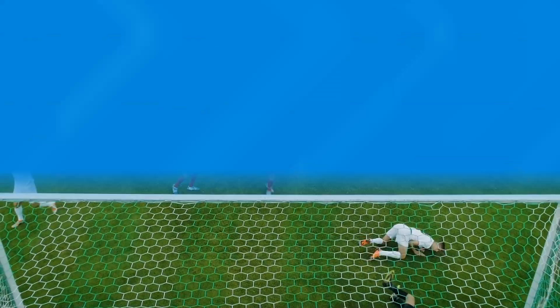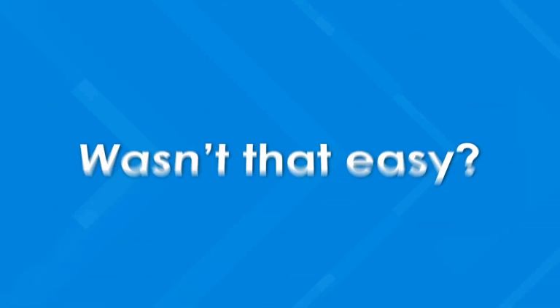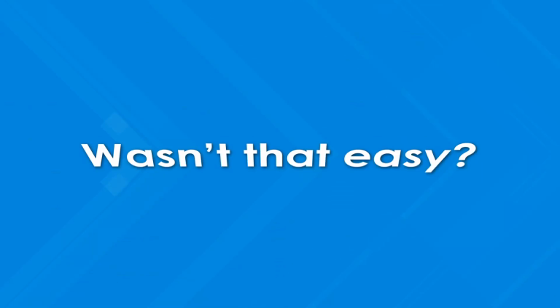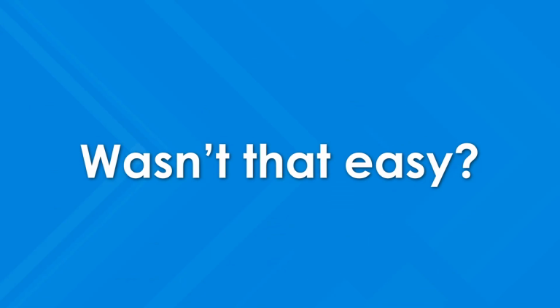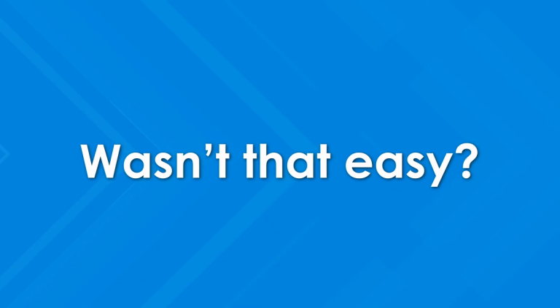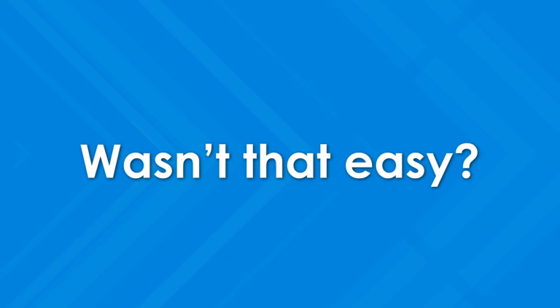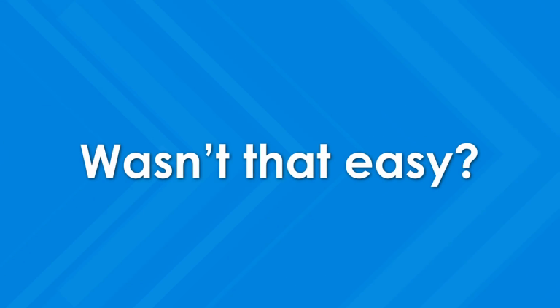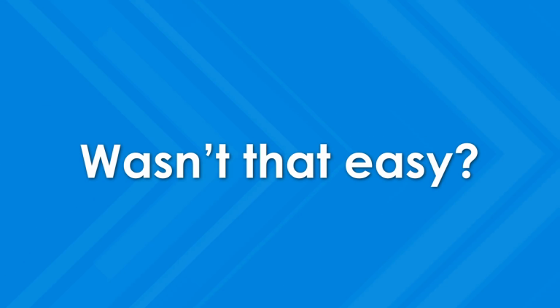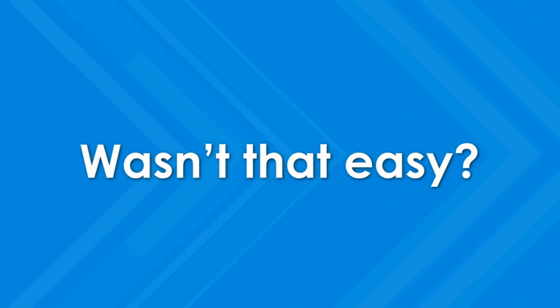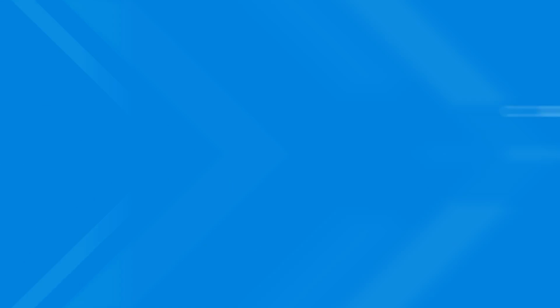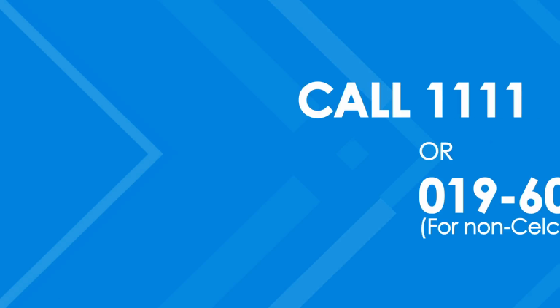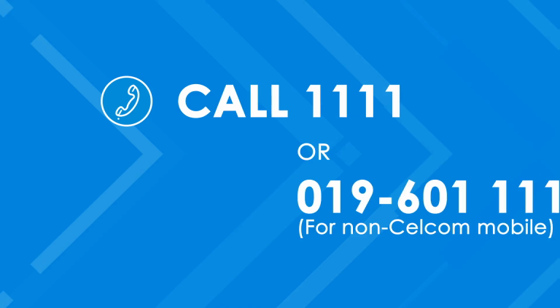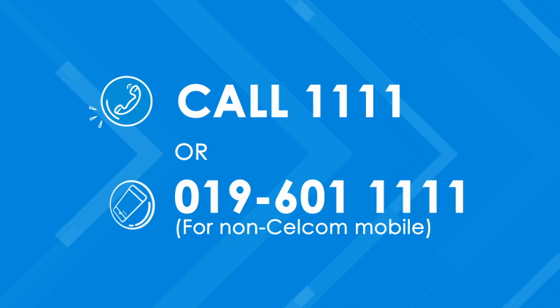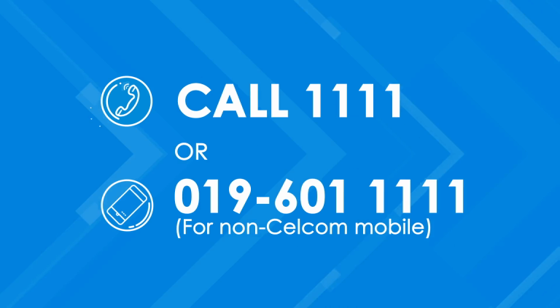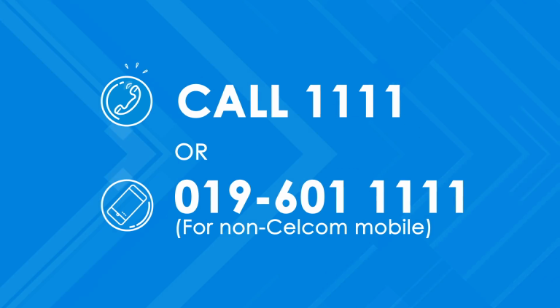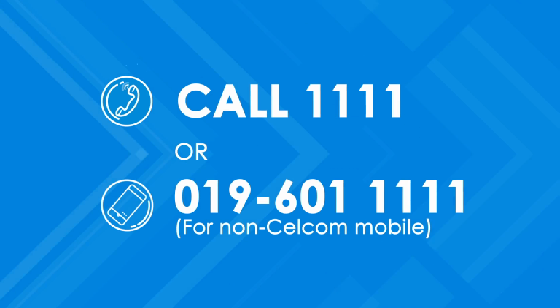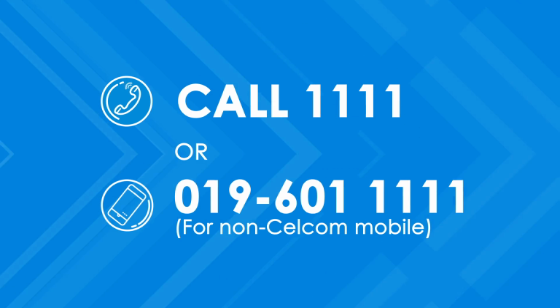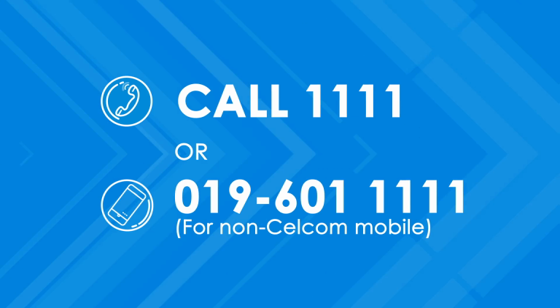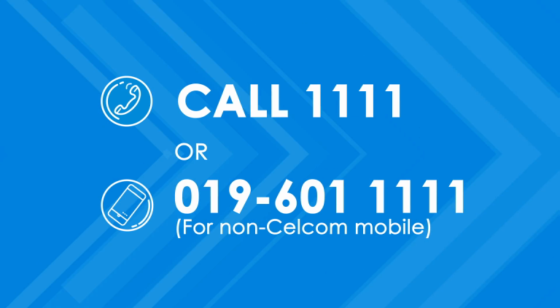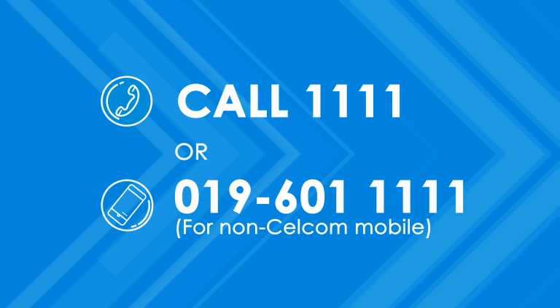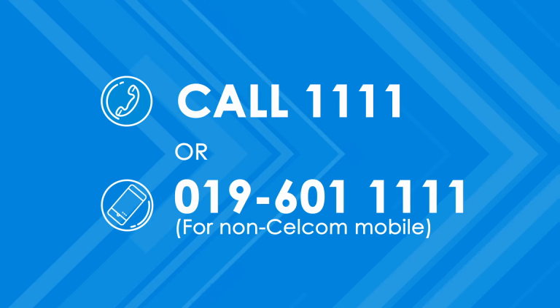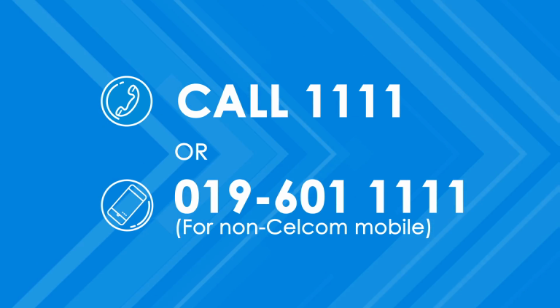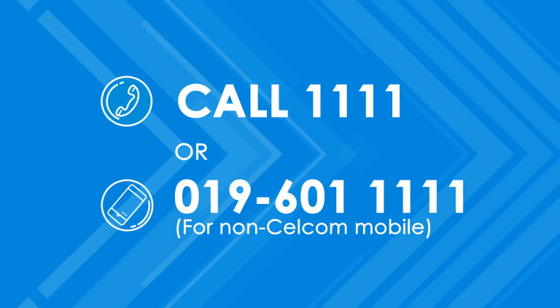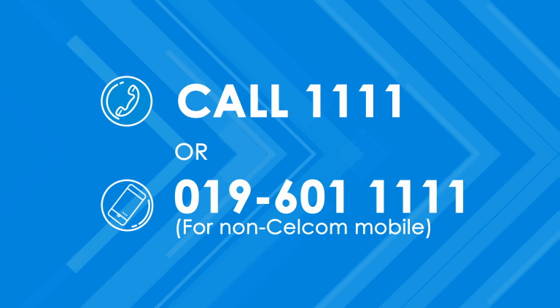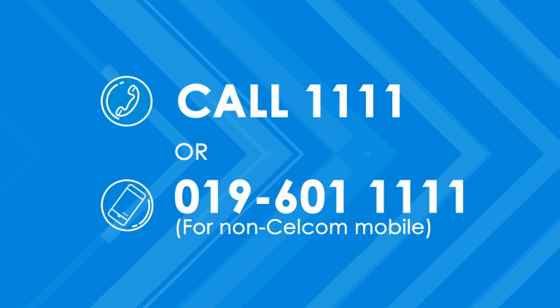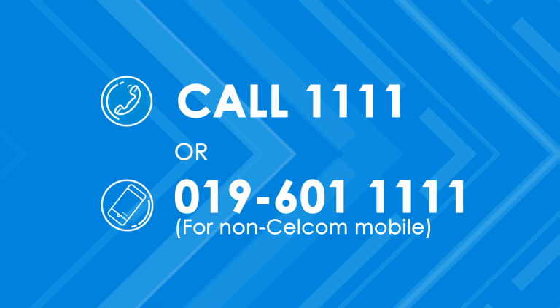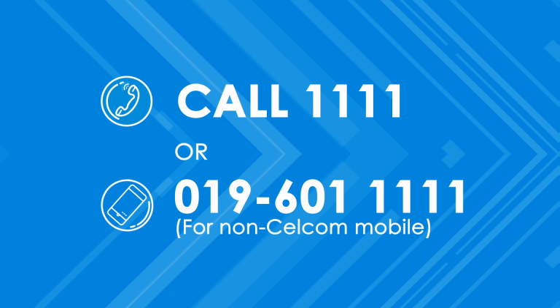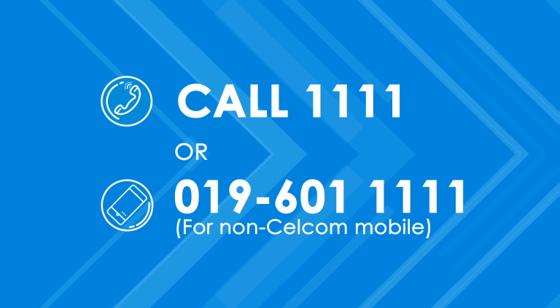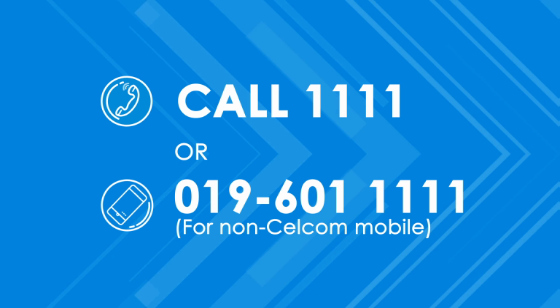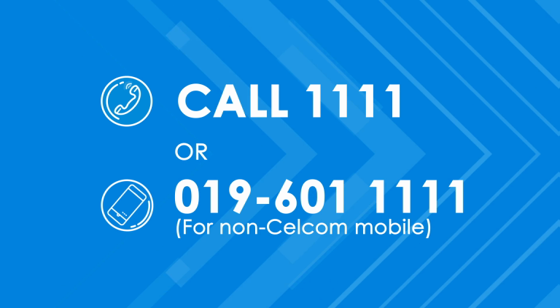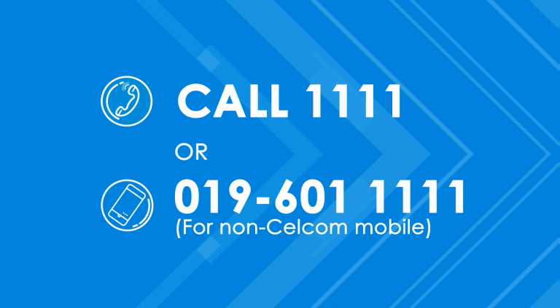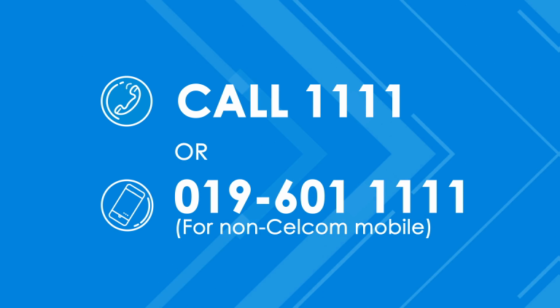Wasn't that easy? Need further assistance? Contact our friendly contact service consultants.